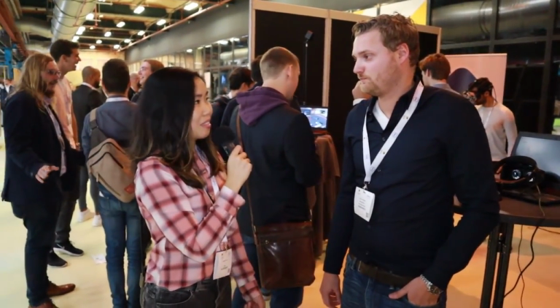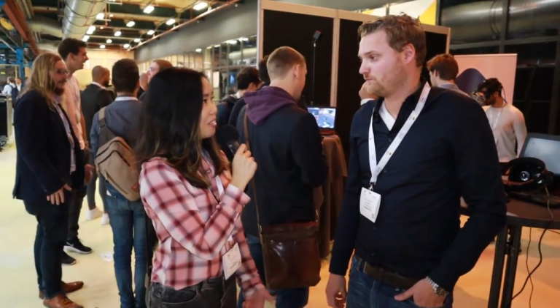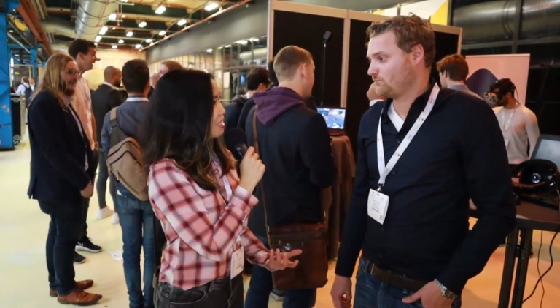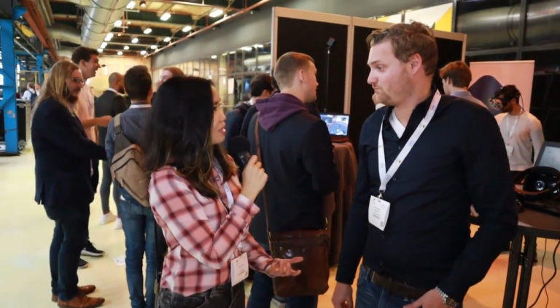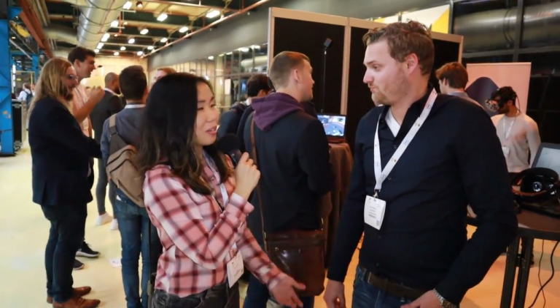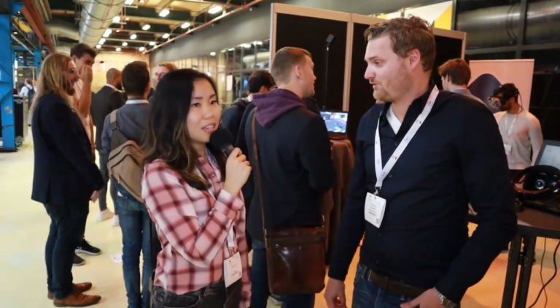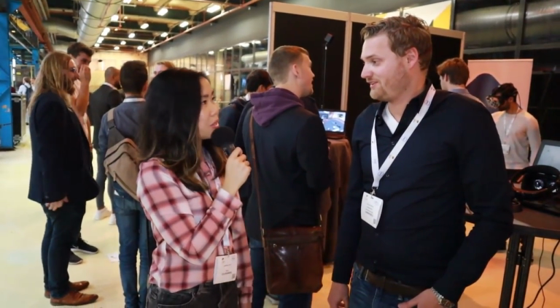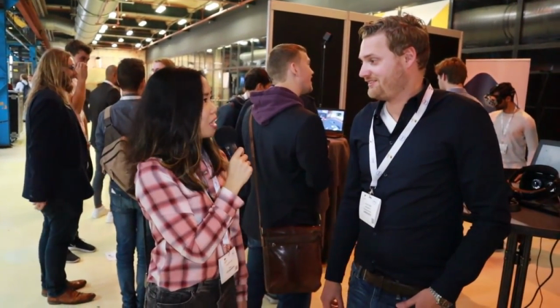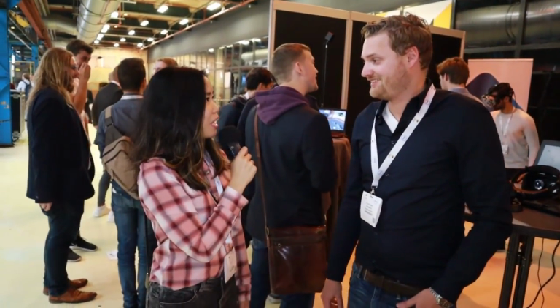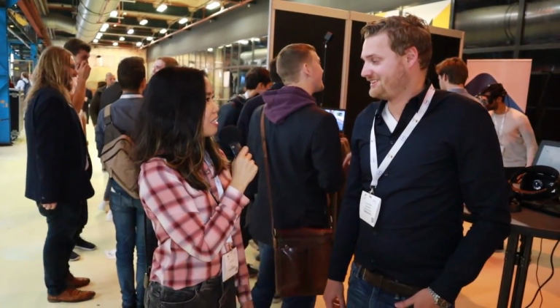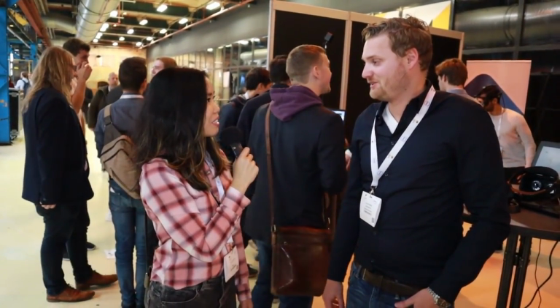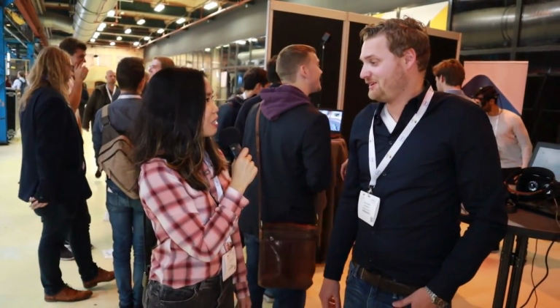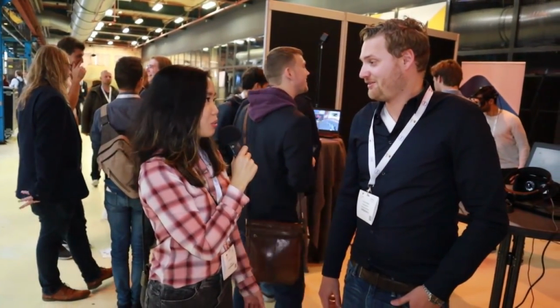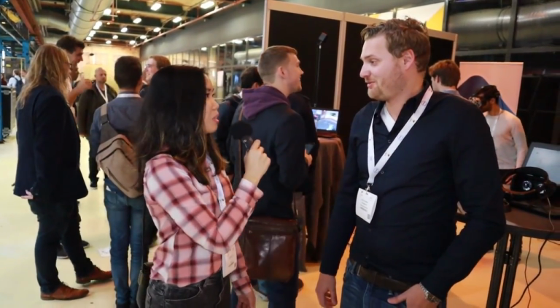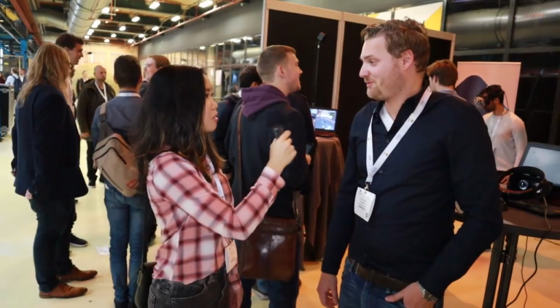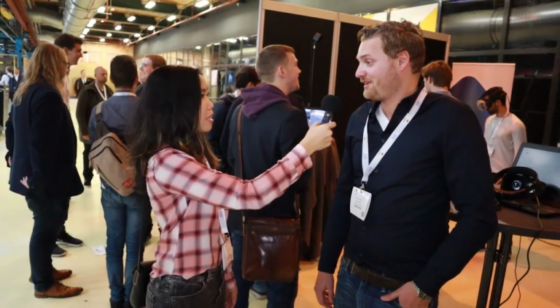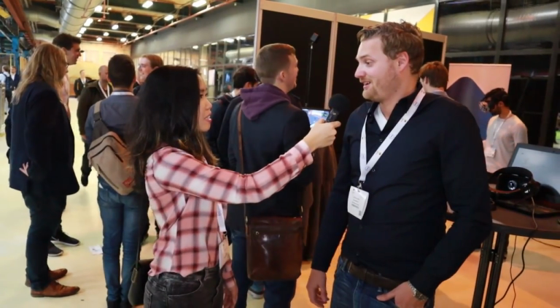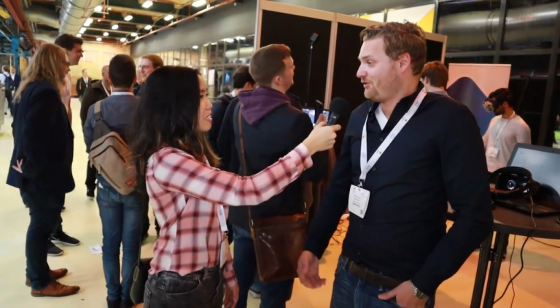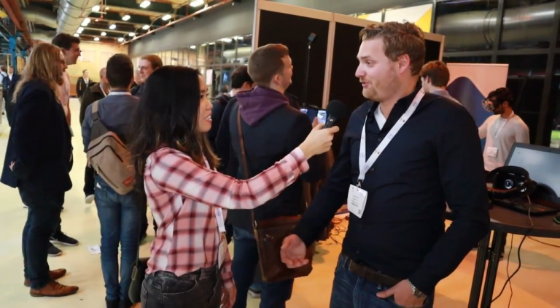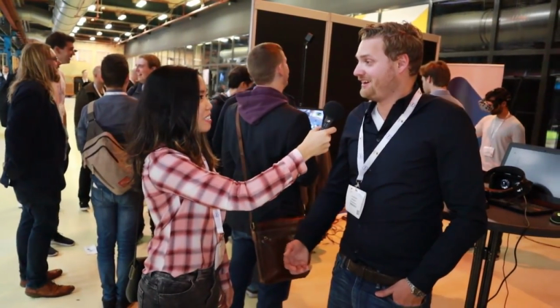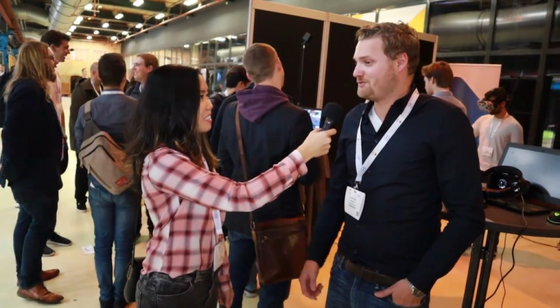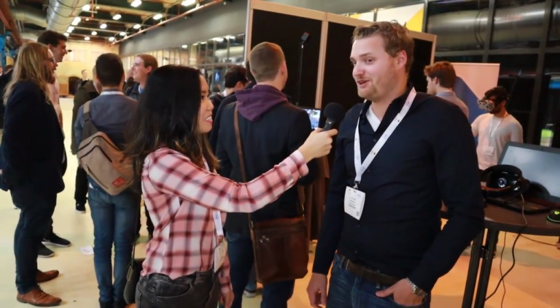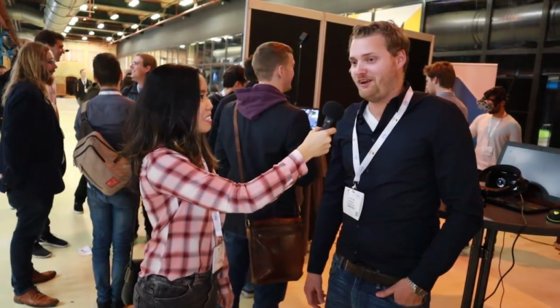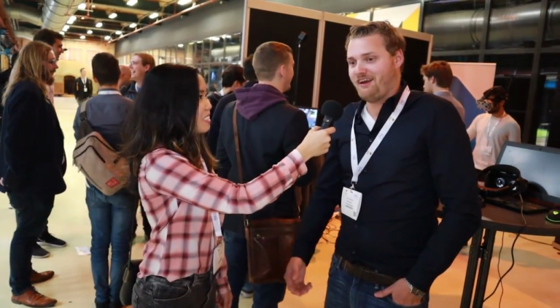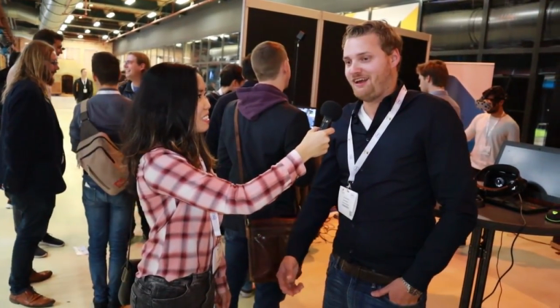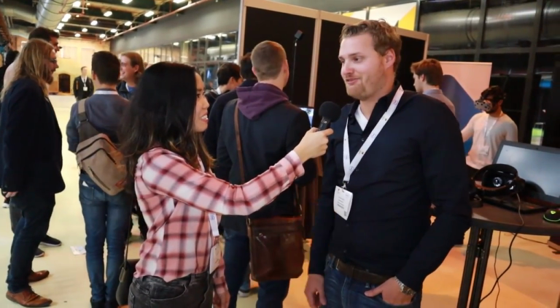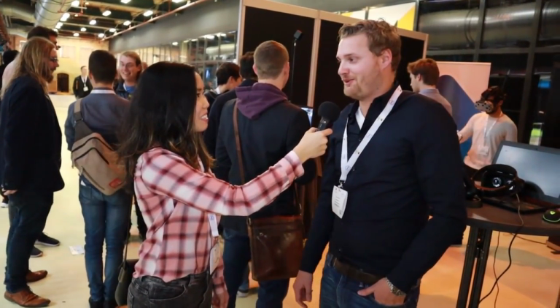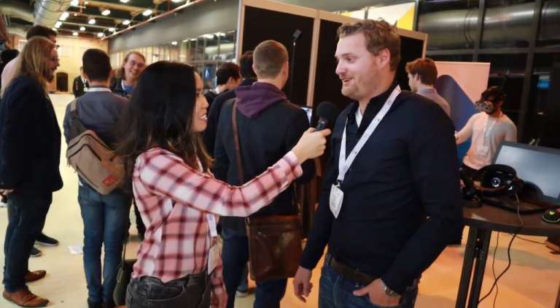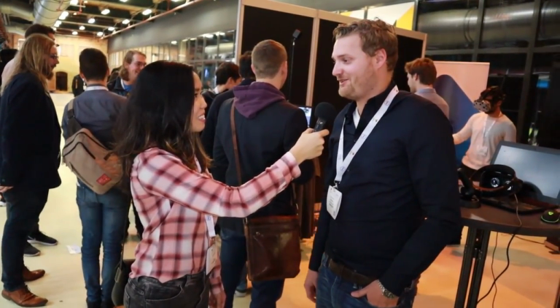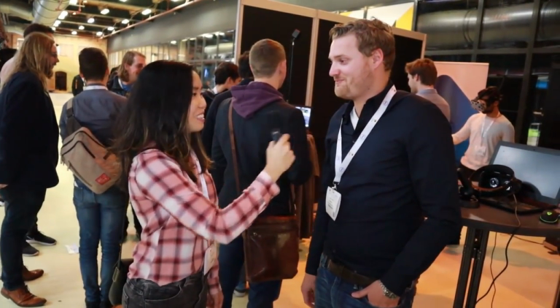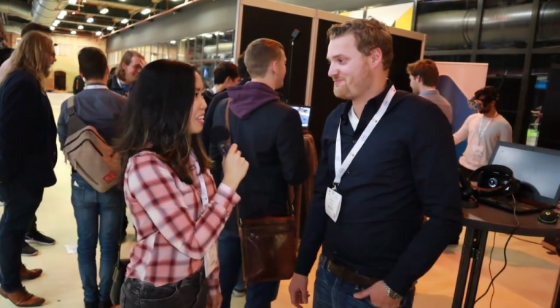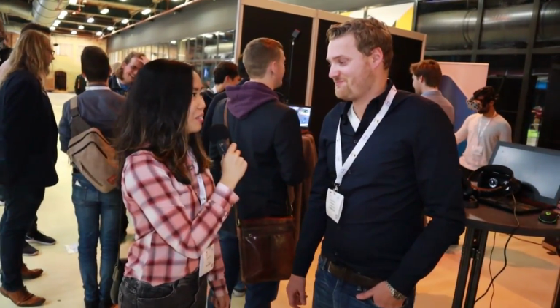Thank you a lot for your answers. It was really interesting. Really nice to meet you and have fun with the video. Thank you.